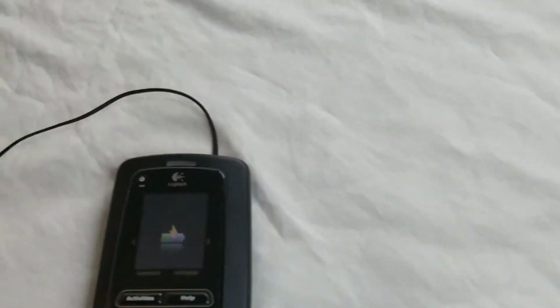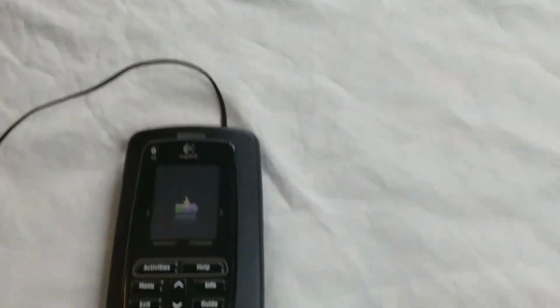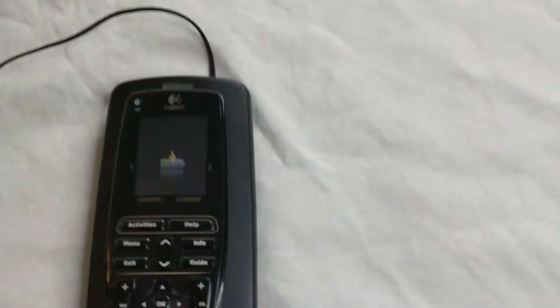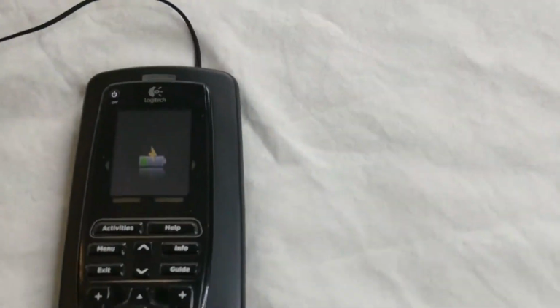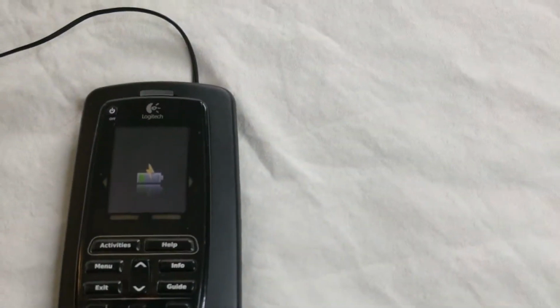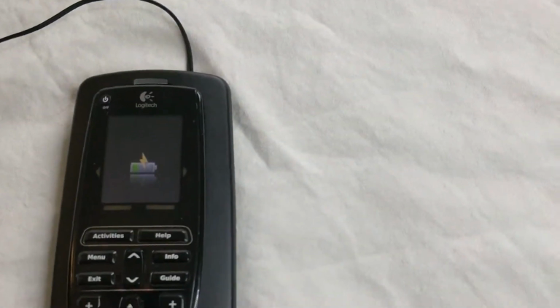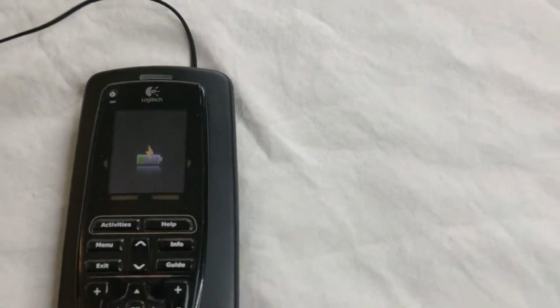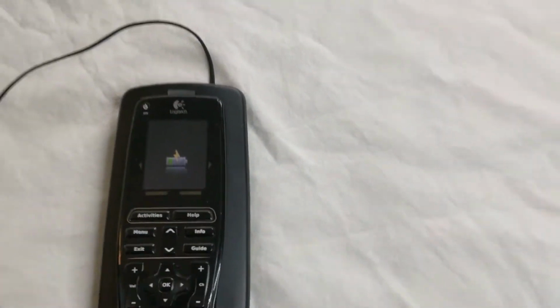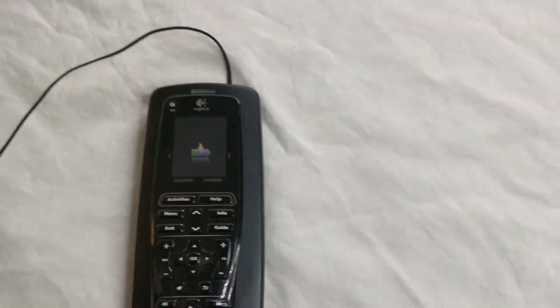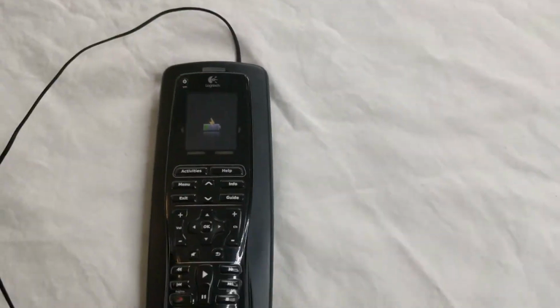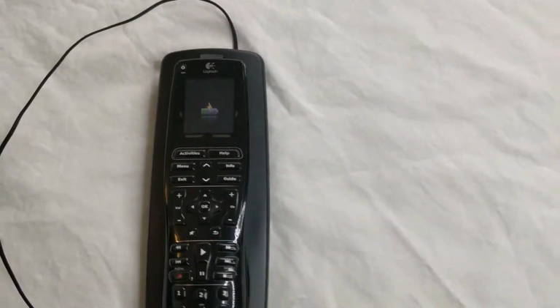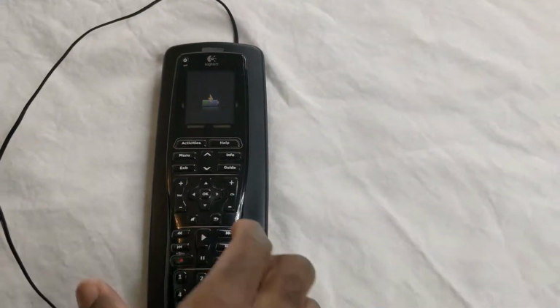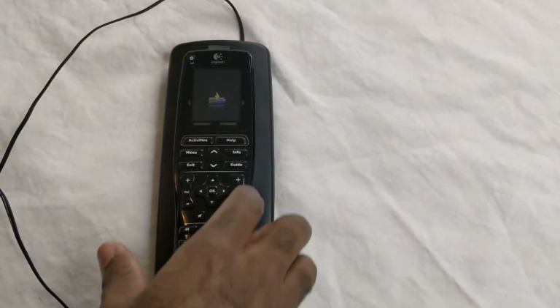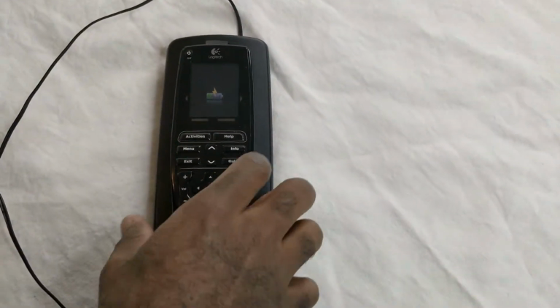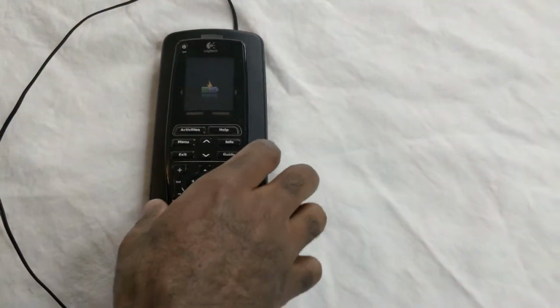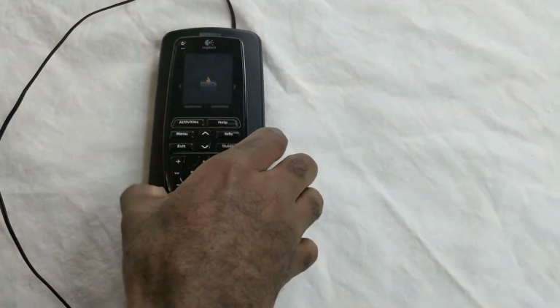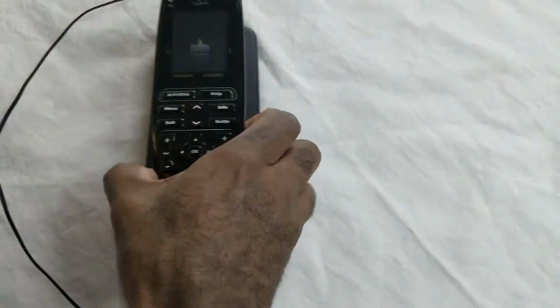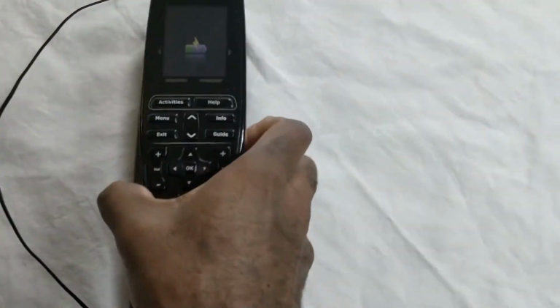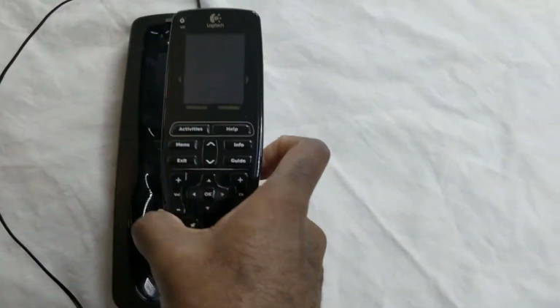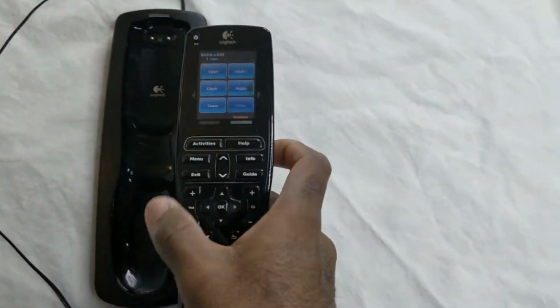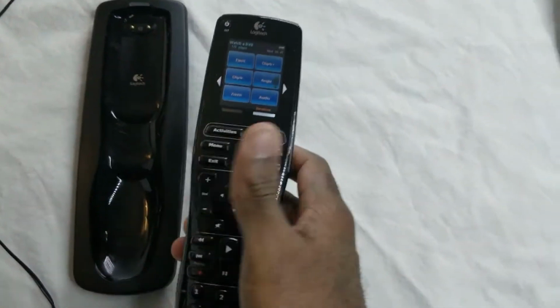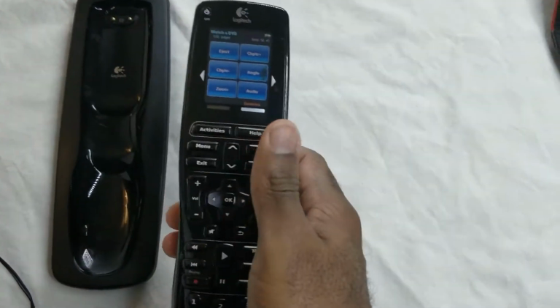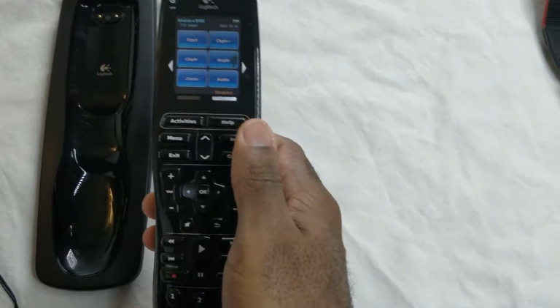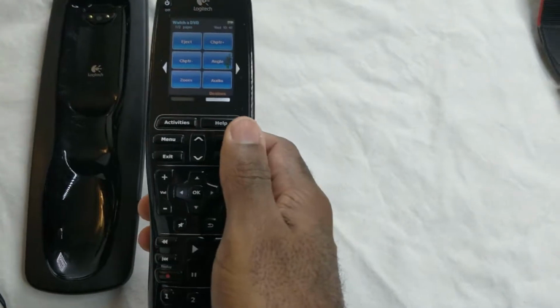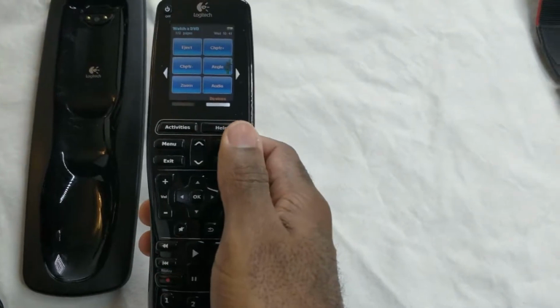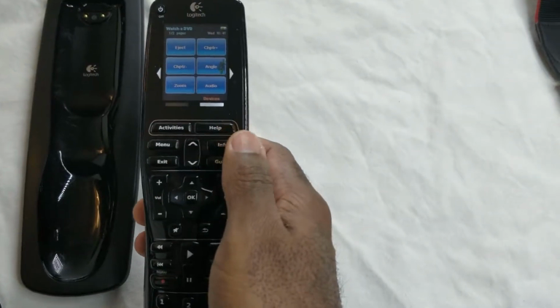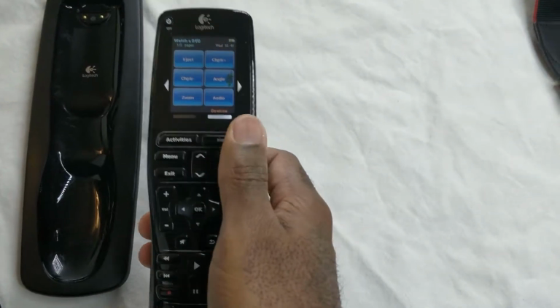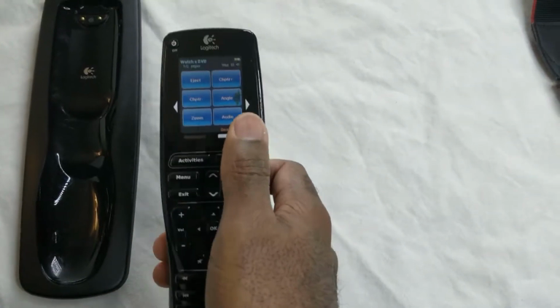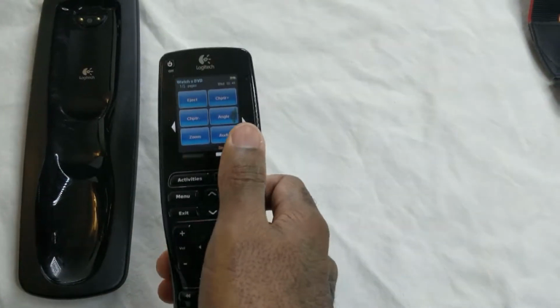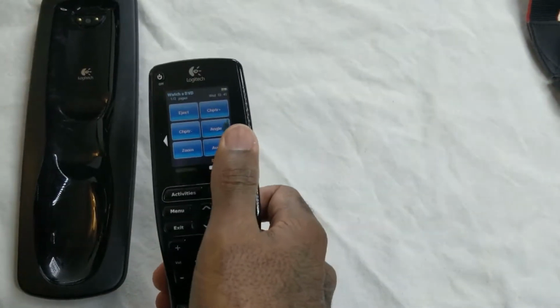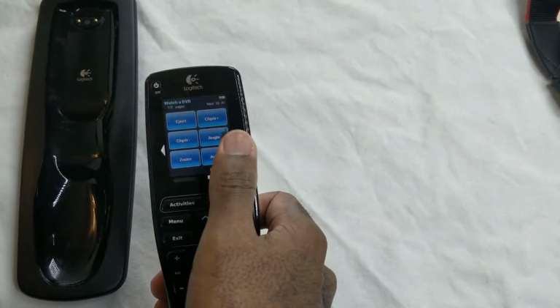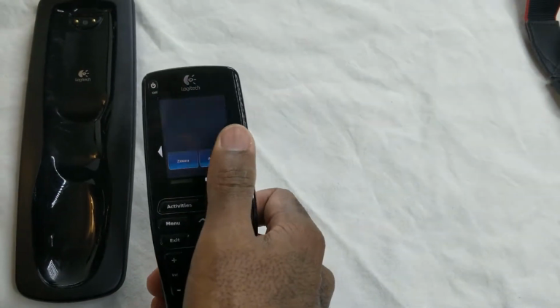It's charging right now, it works fine and when you pick it up it's ready to be used.